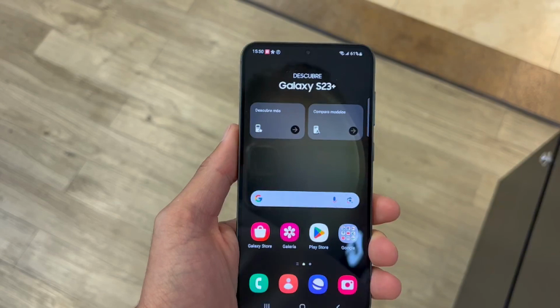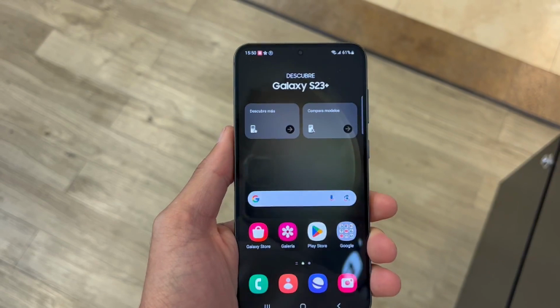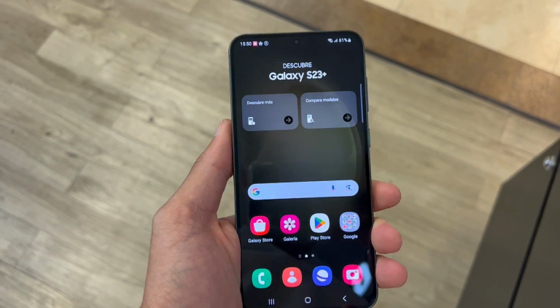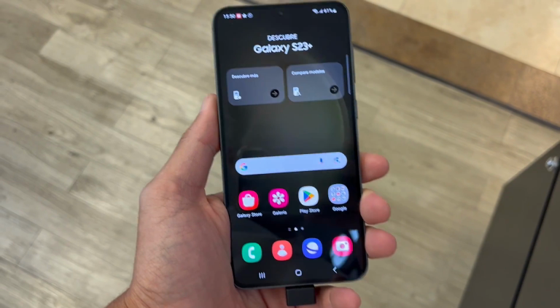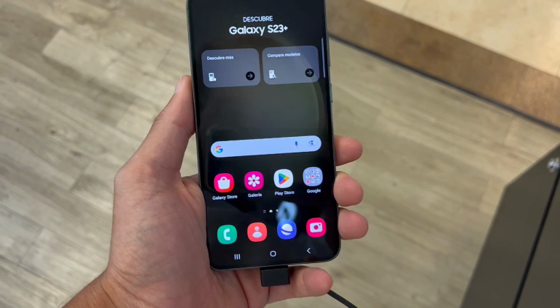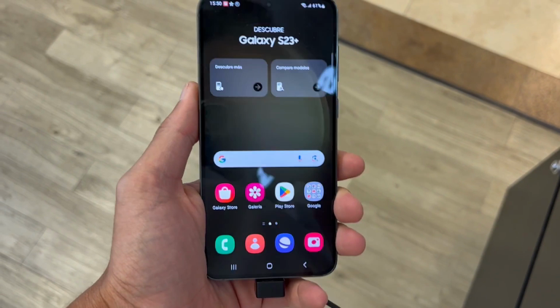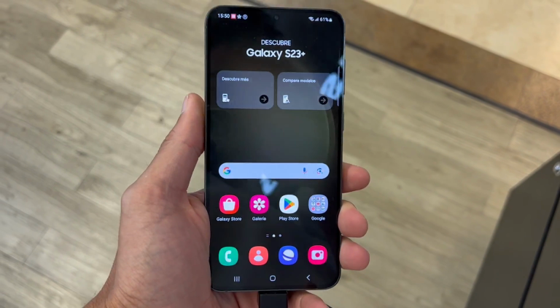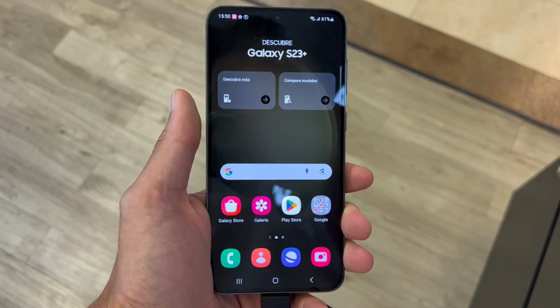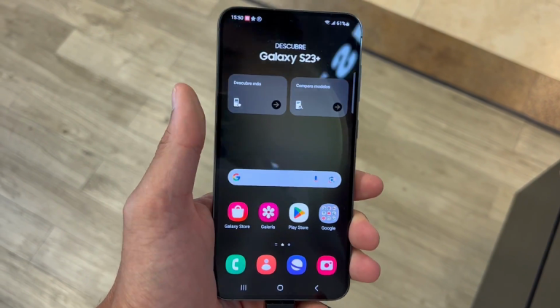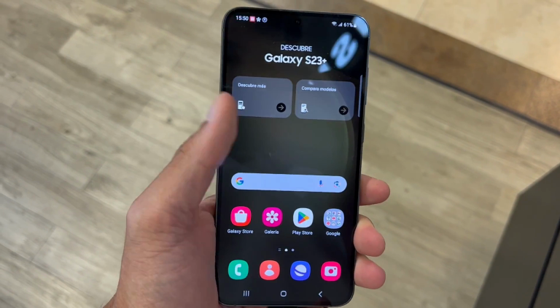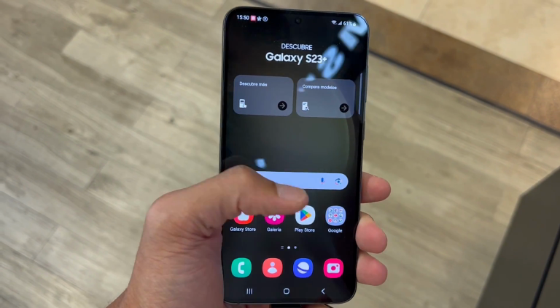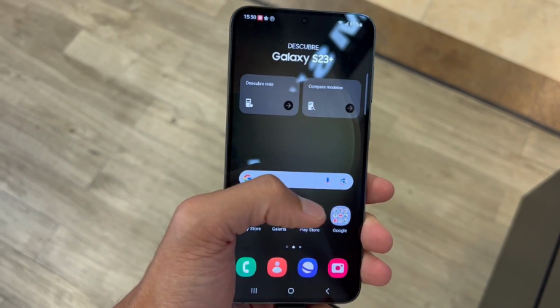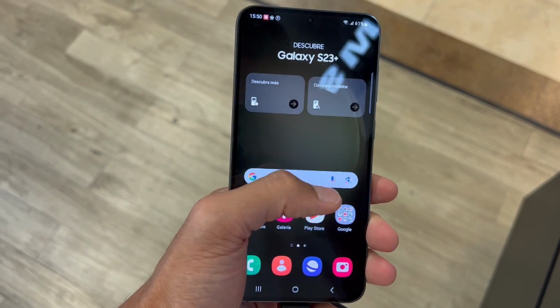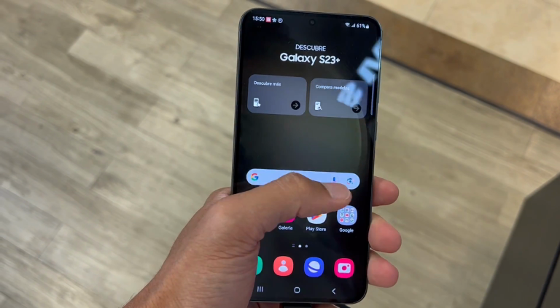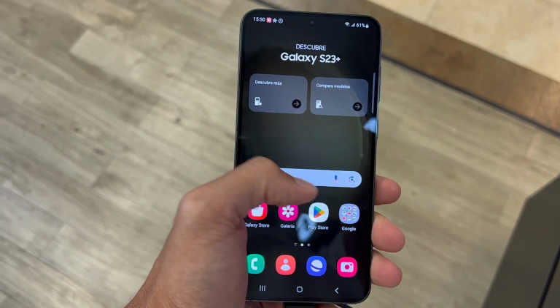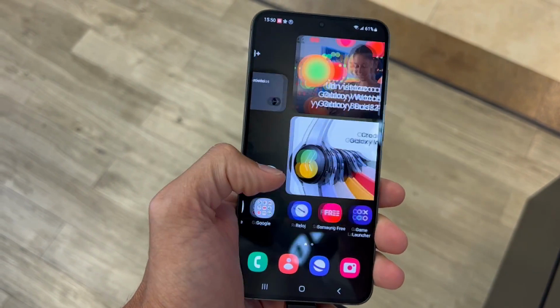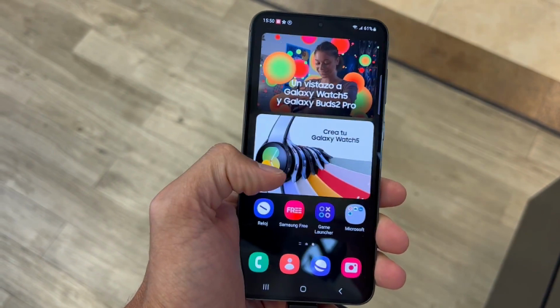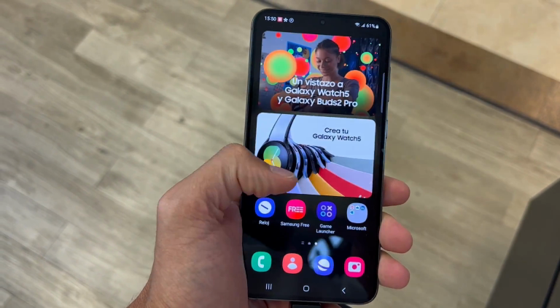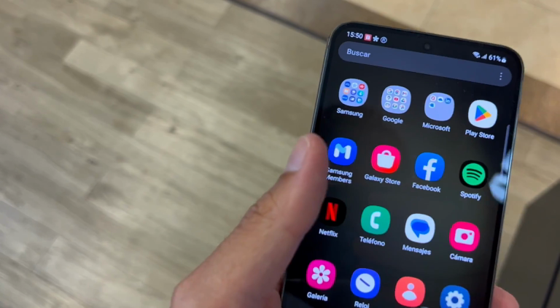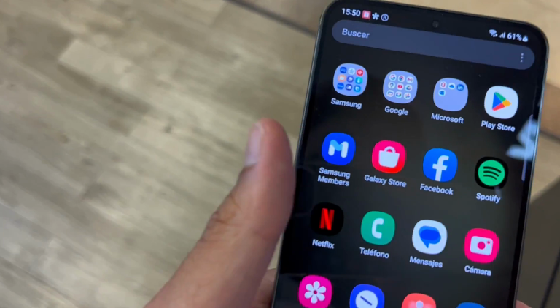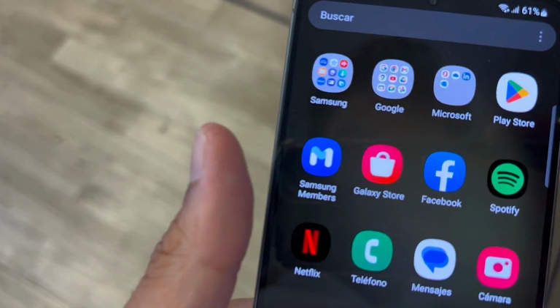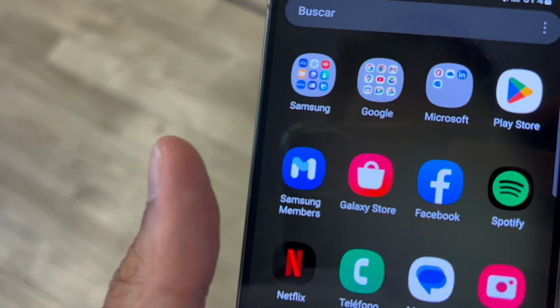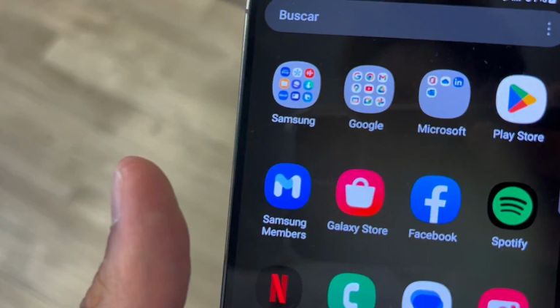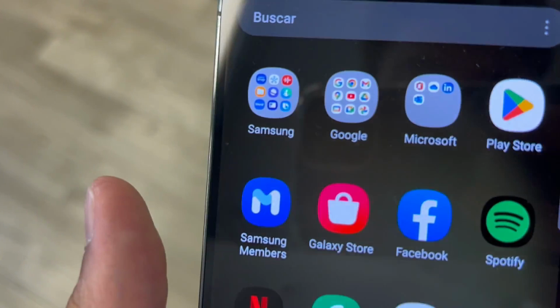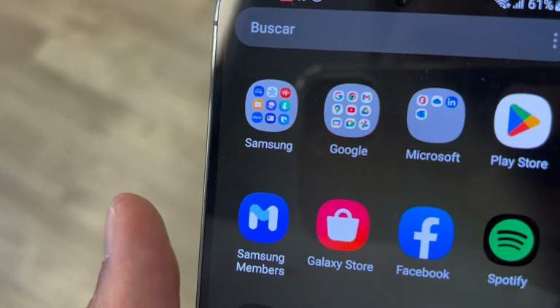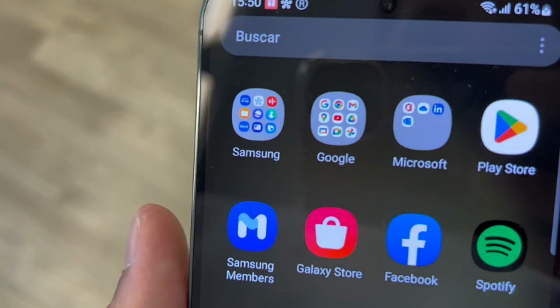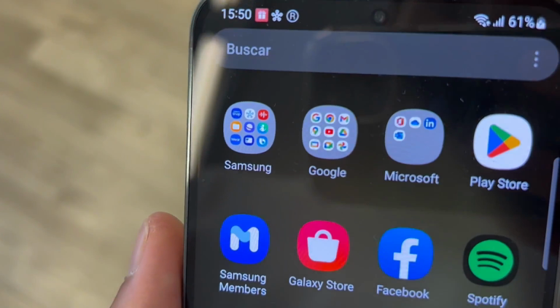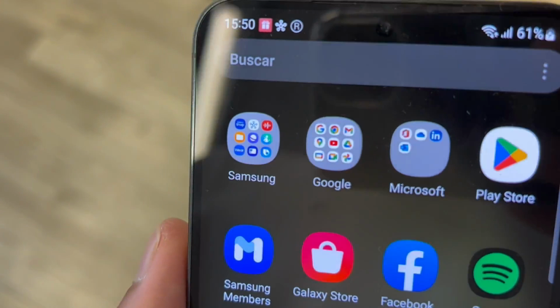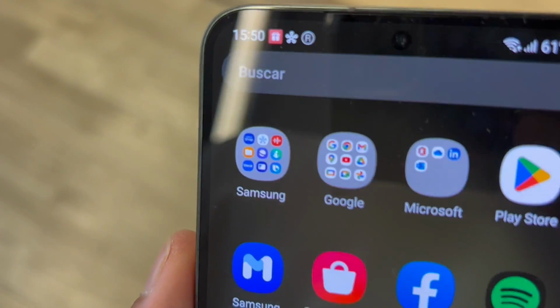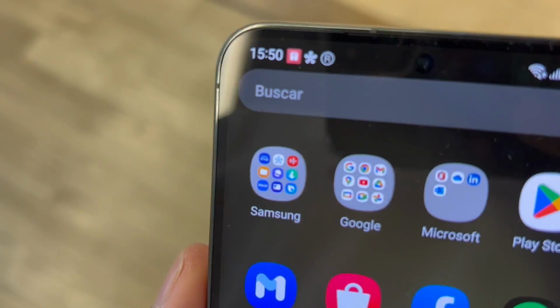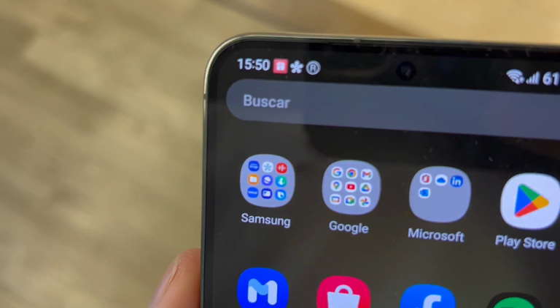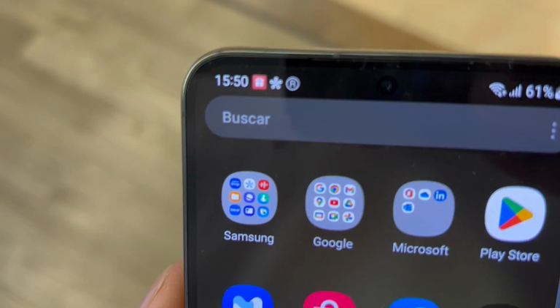So what's going on with the Samsung Galaxy S23? These are three things that you need to know about this smartphone.